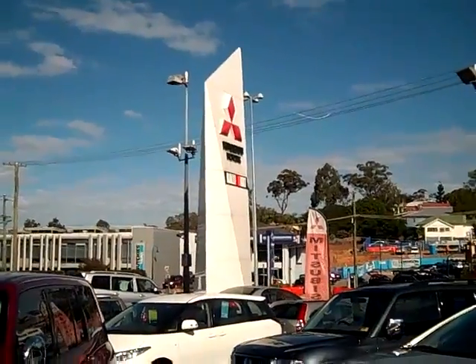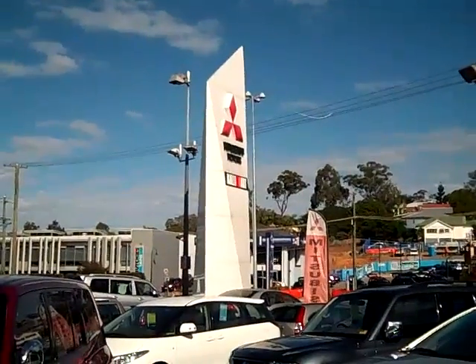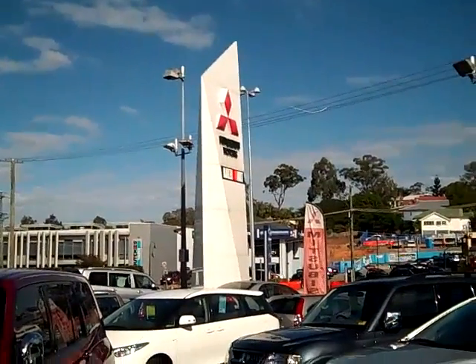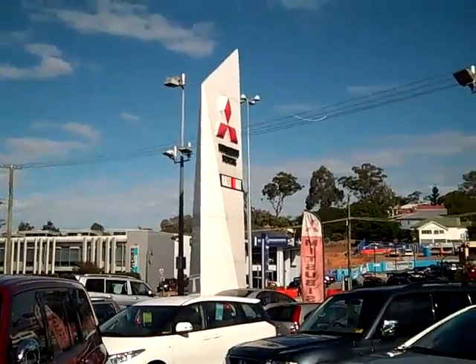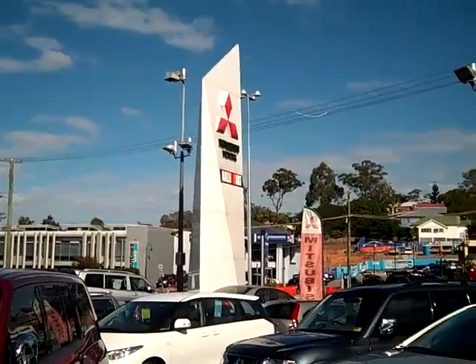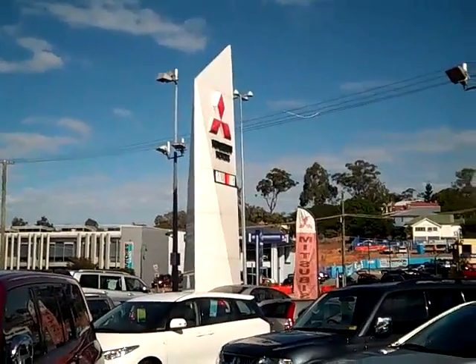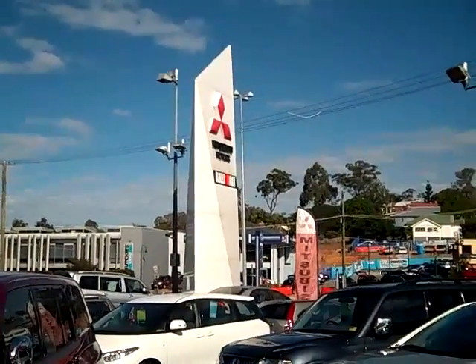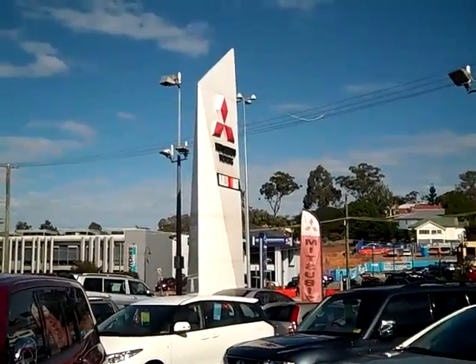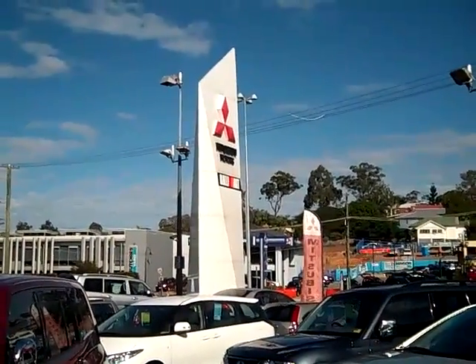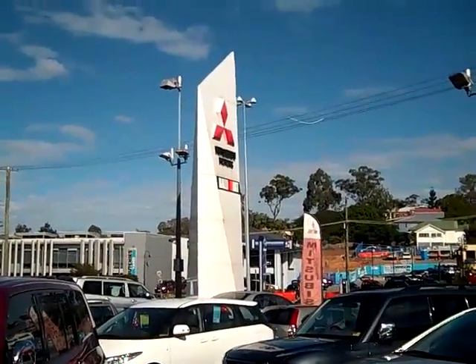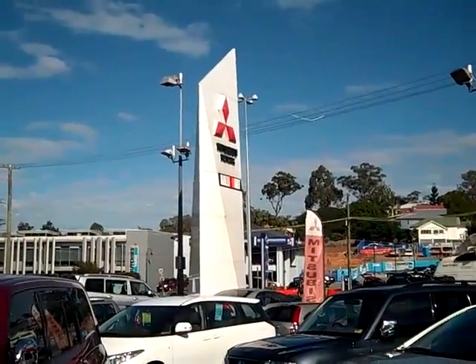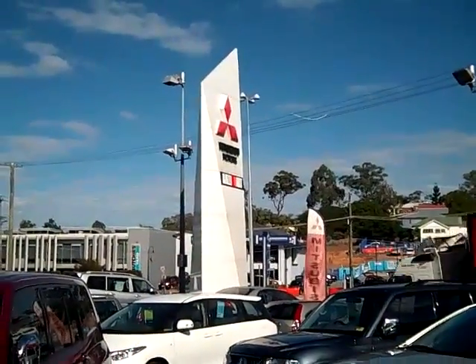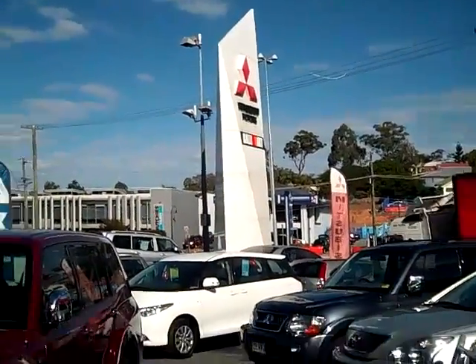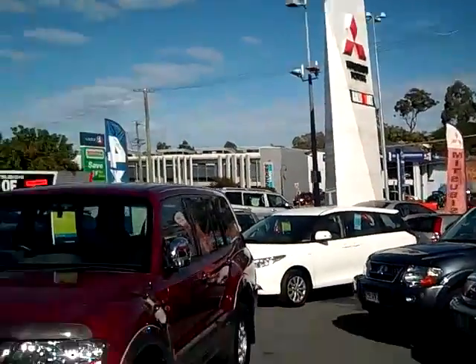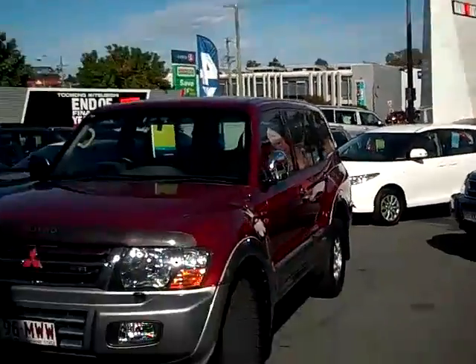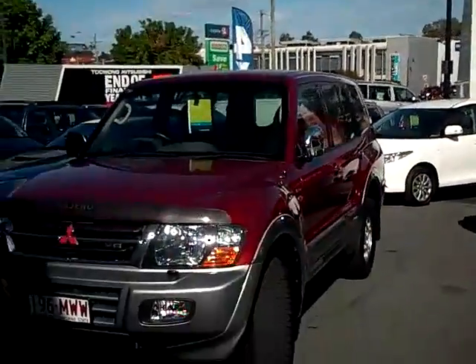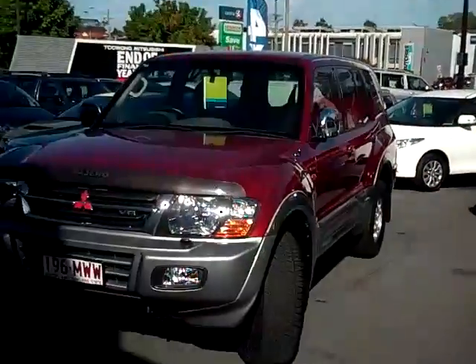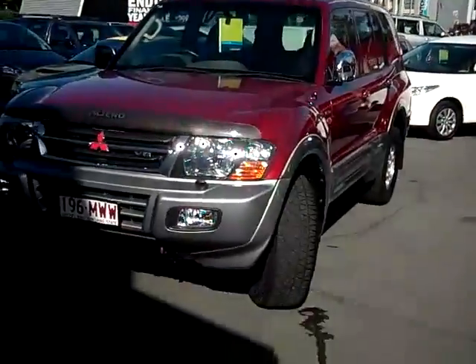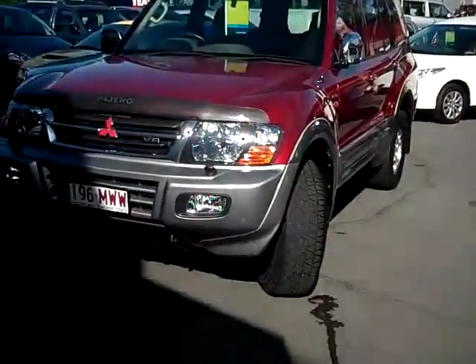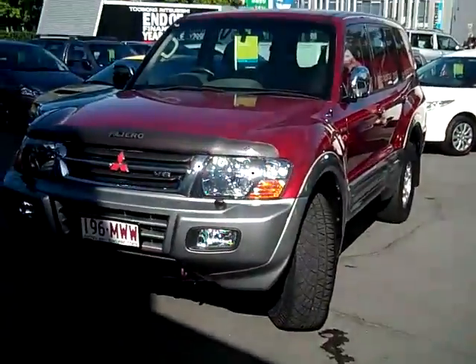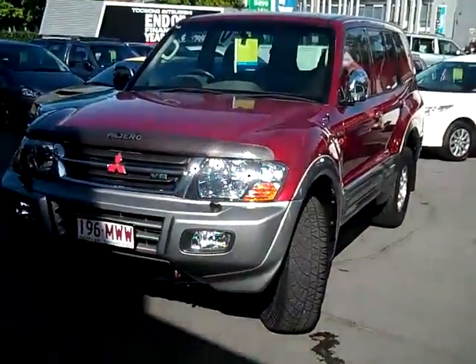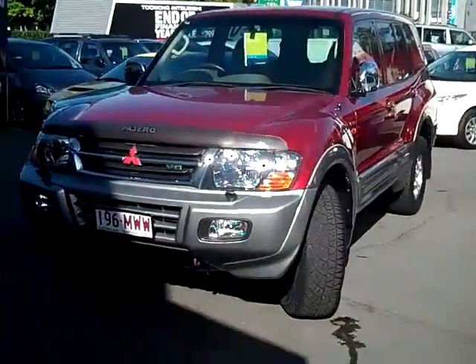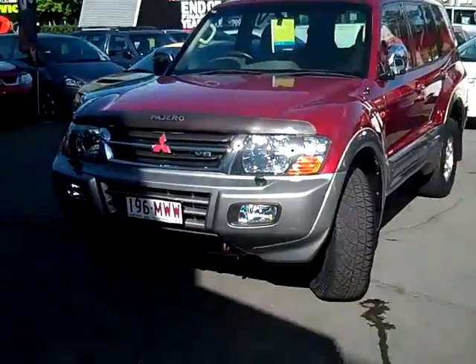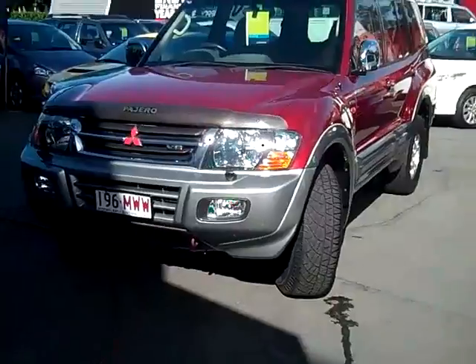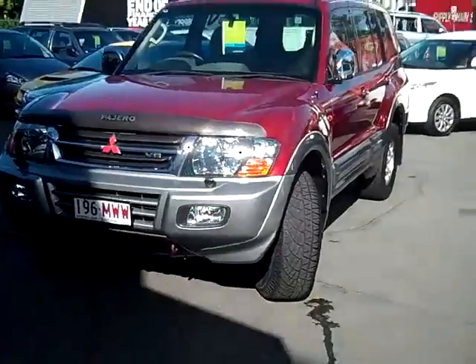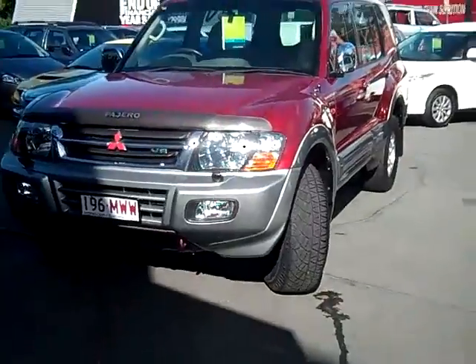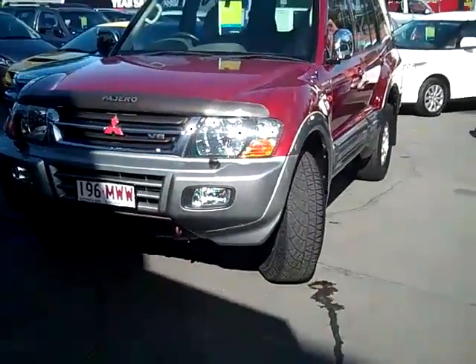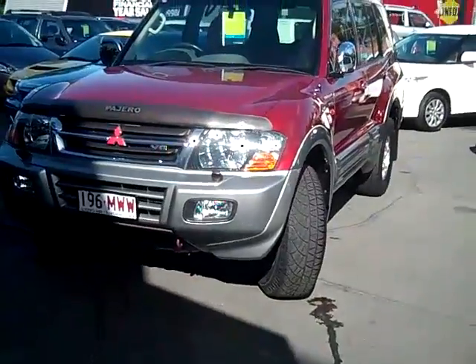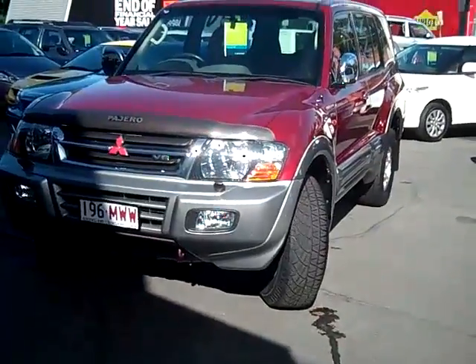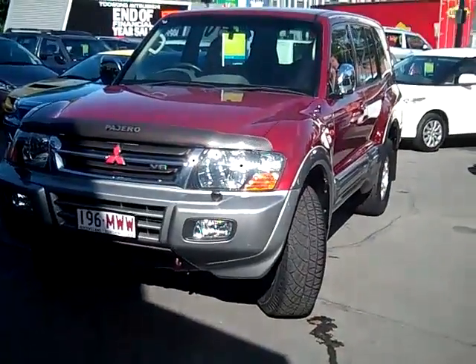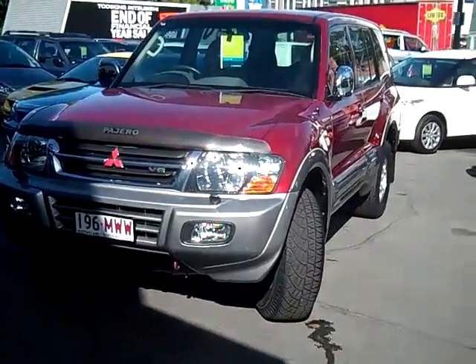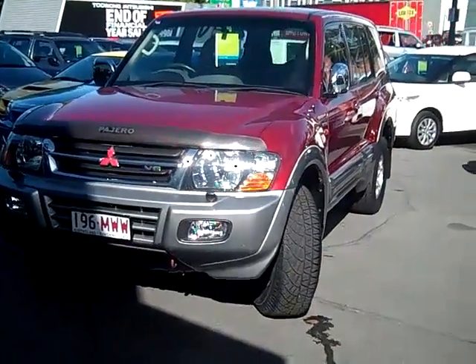Welcome to Toowong Mitsubishi and Scenic Motors. Today I'm going to give you a look at the 2001 Mitsubishi Pajero Exceed.